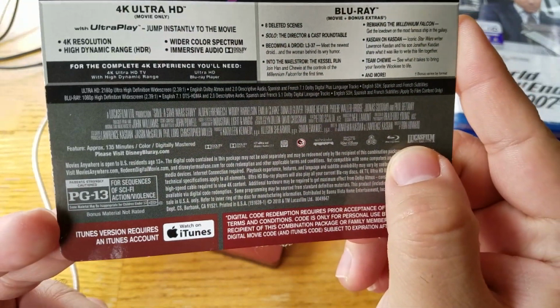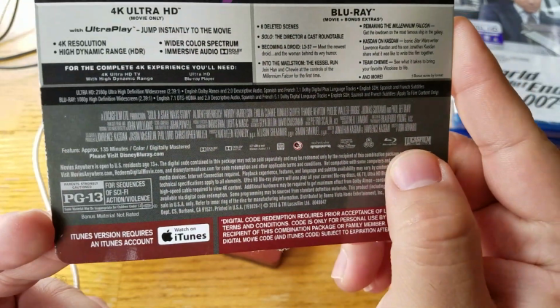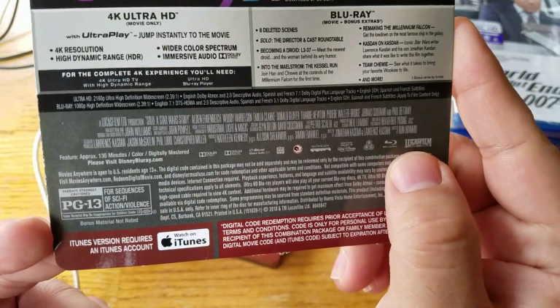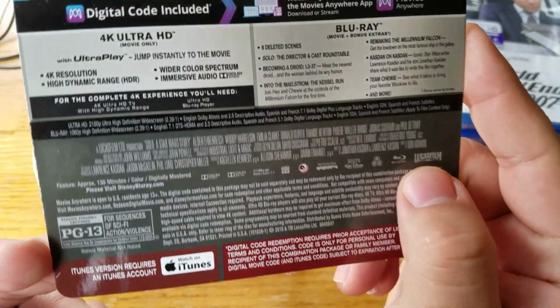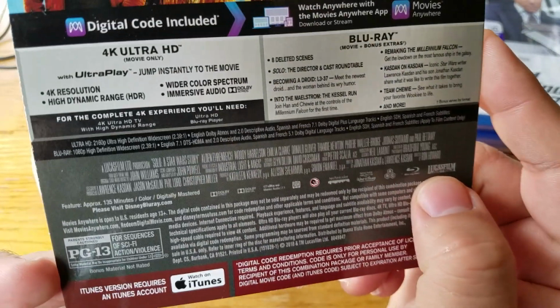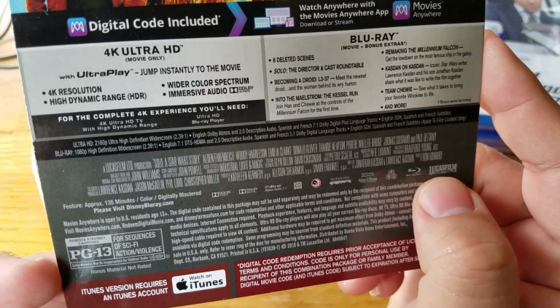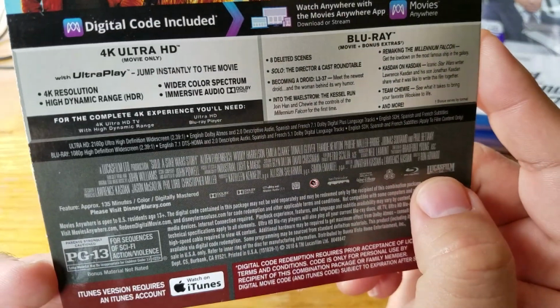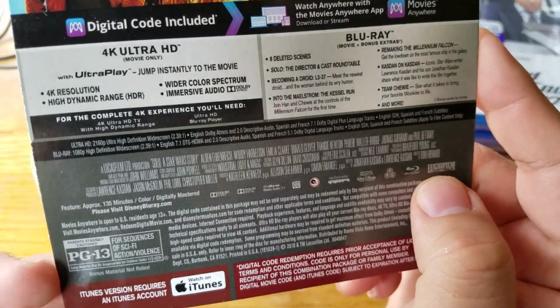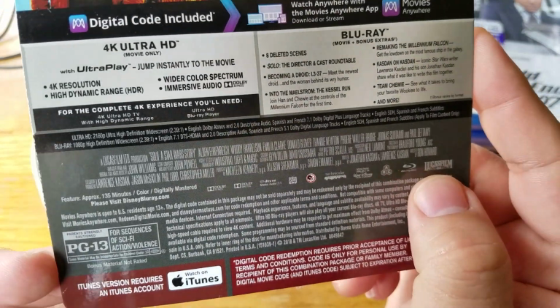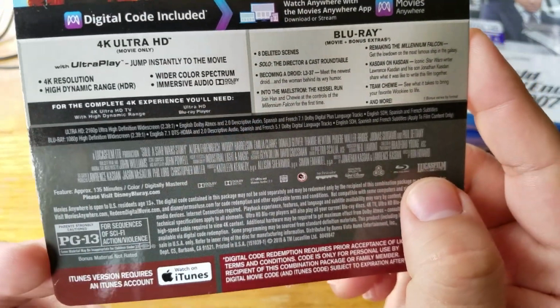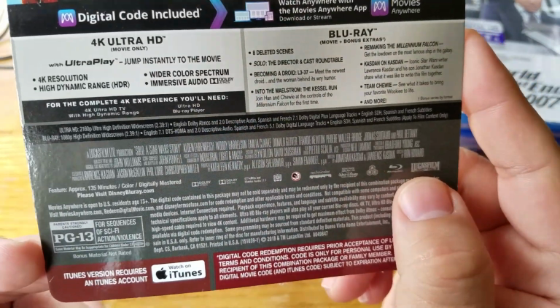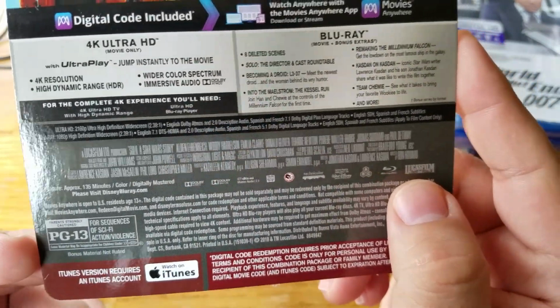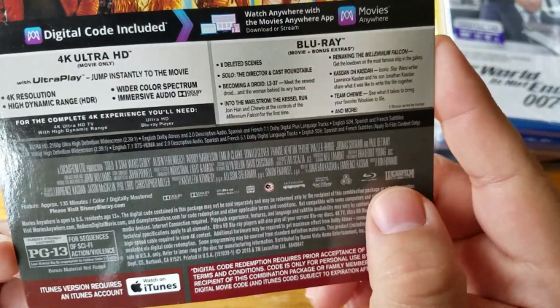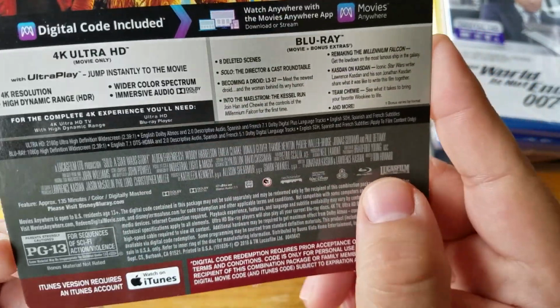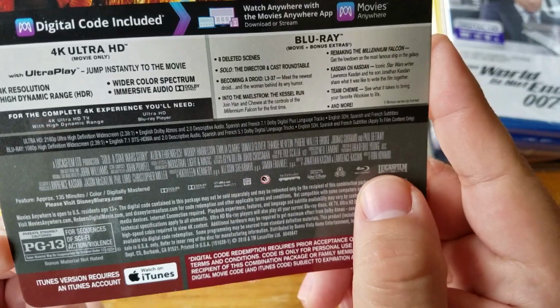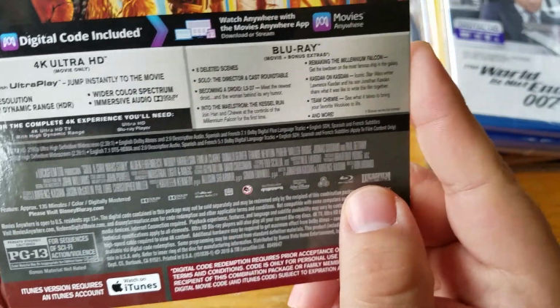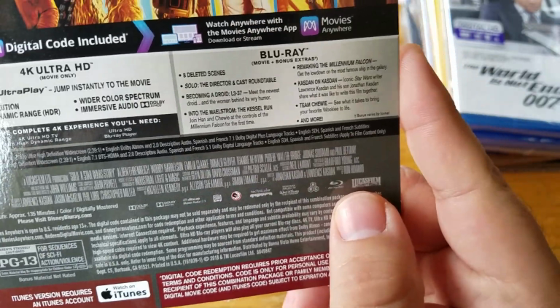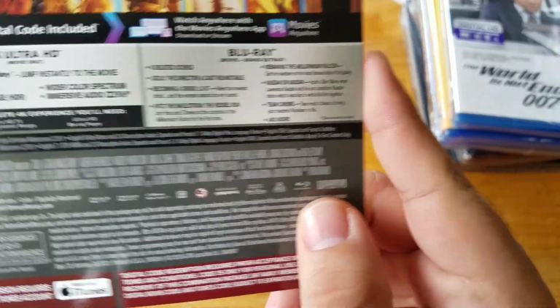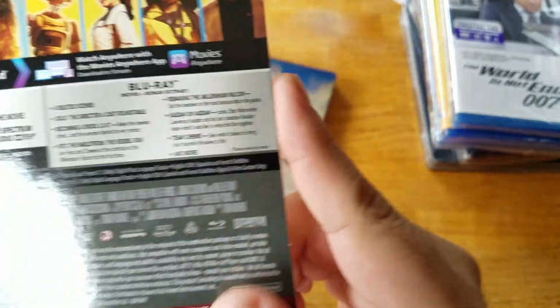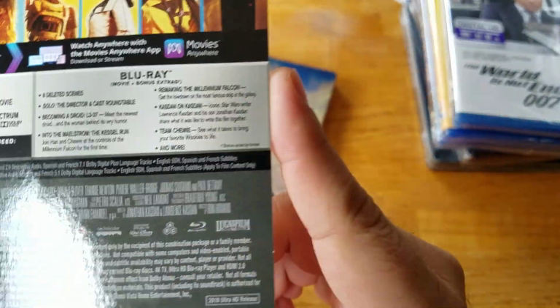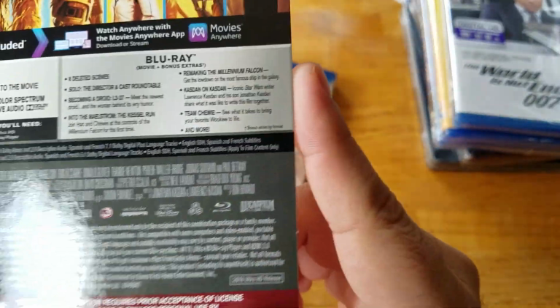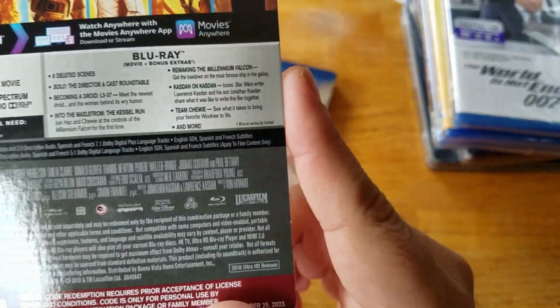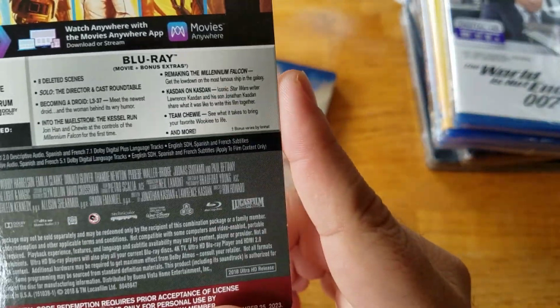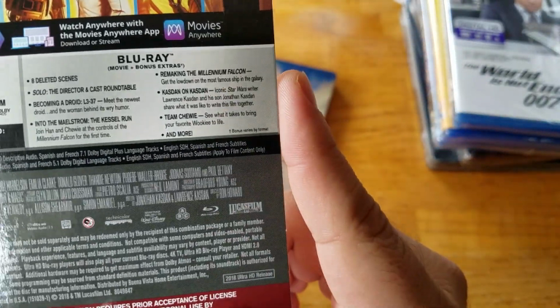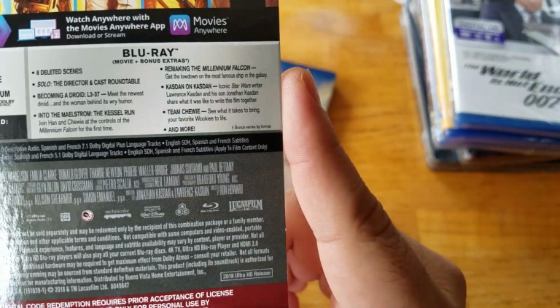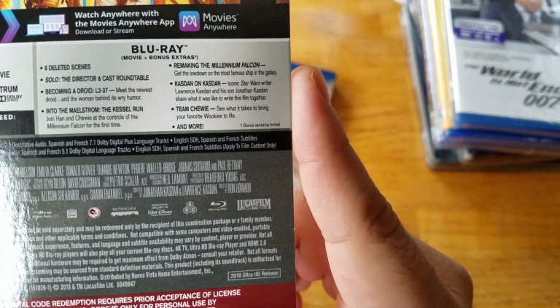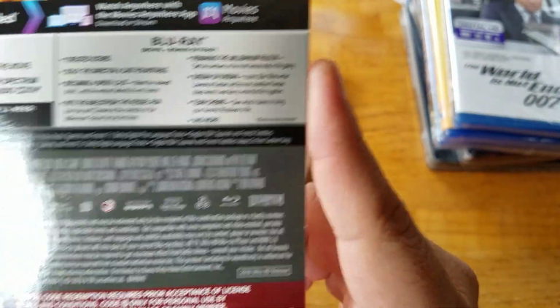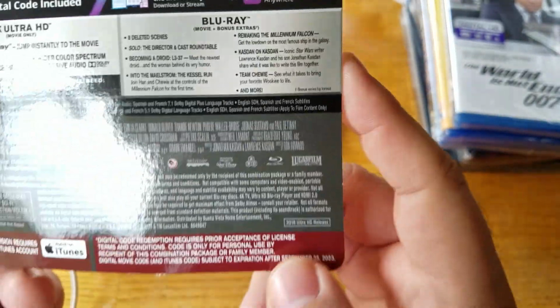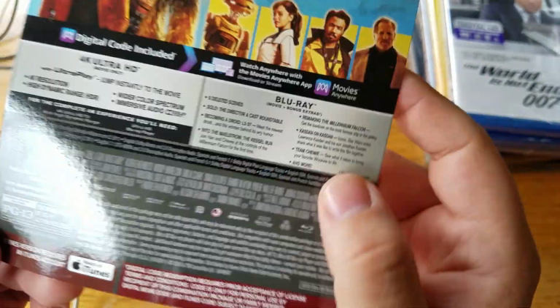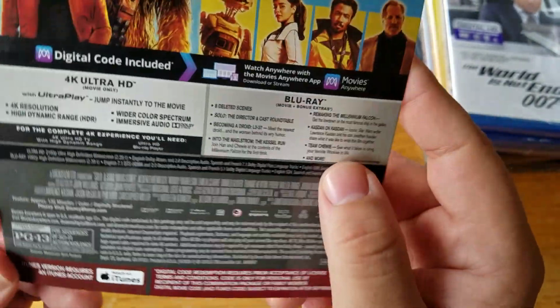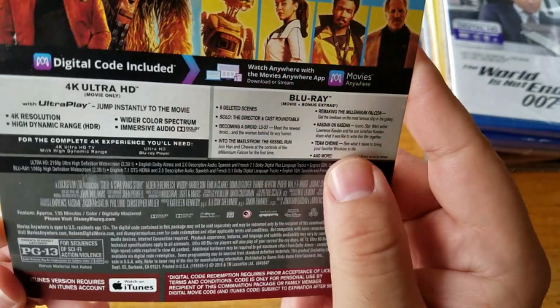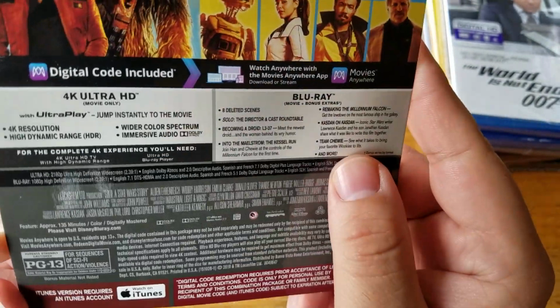PG-13, run time is 135 minutes. Blu-ray is region free.